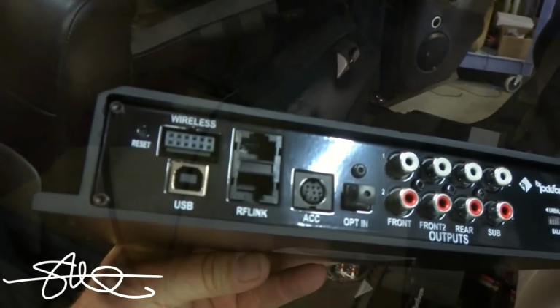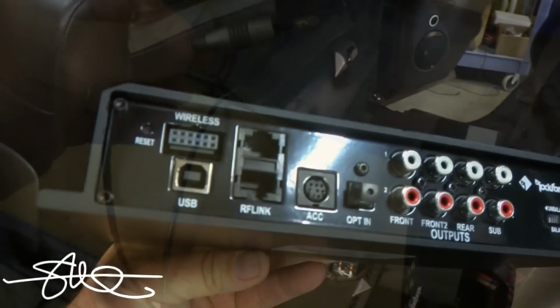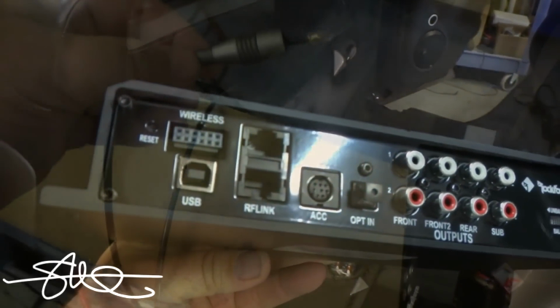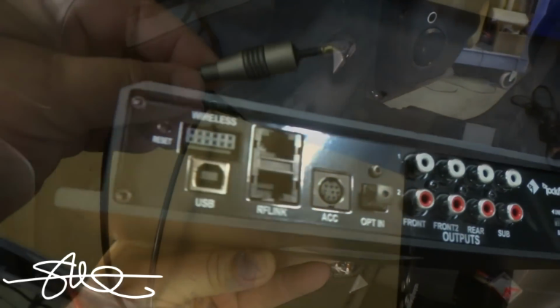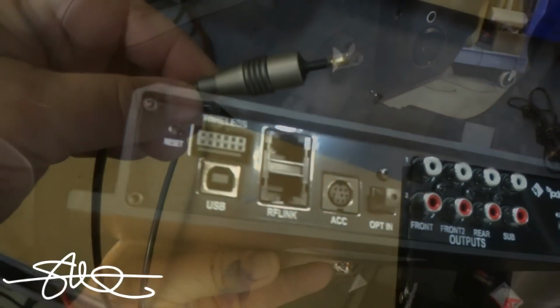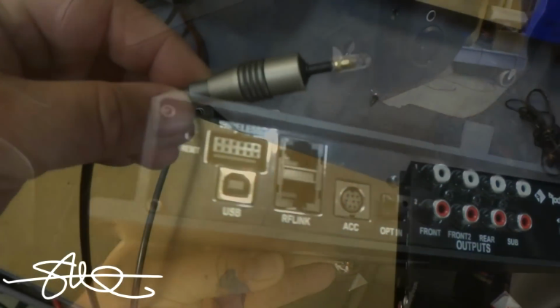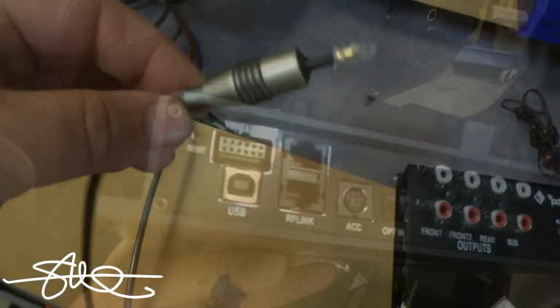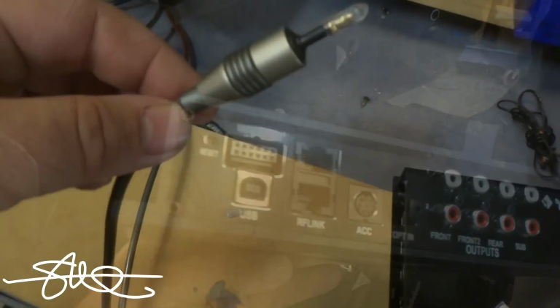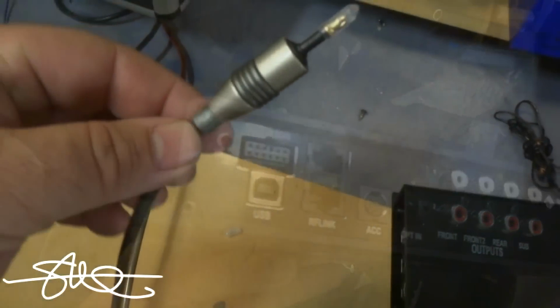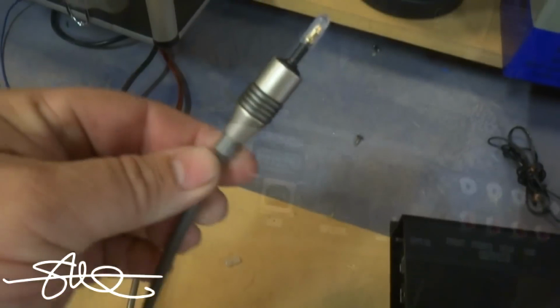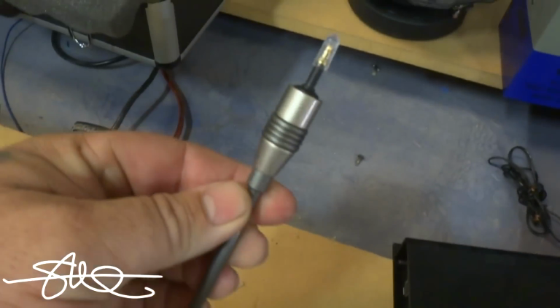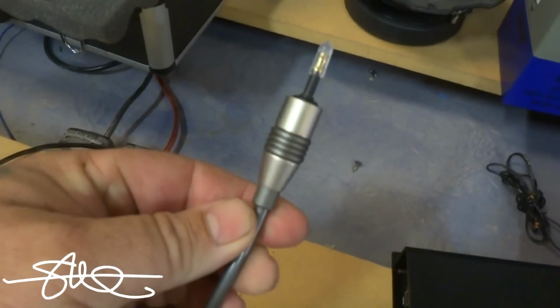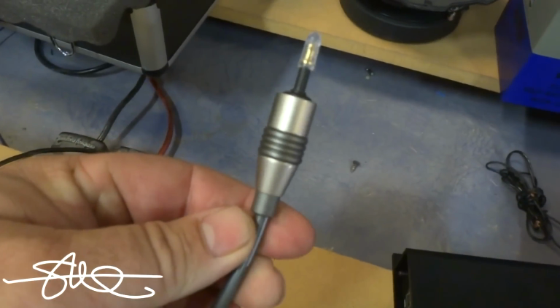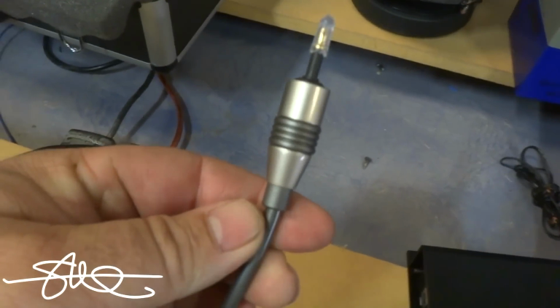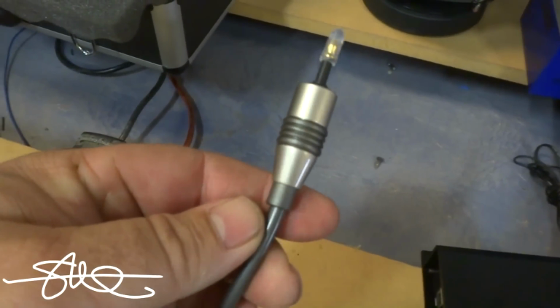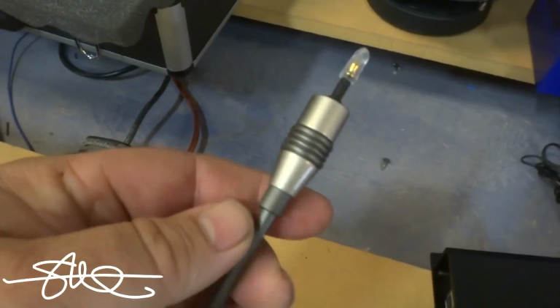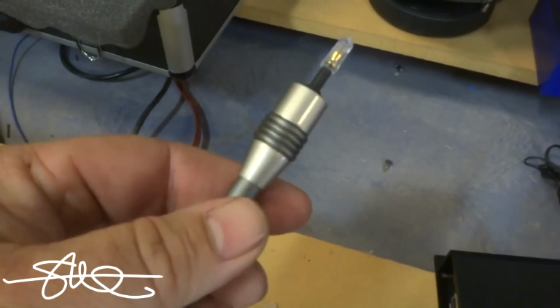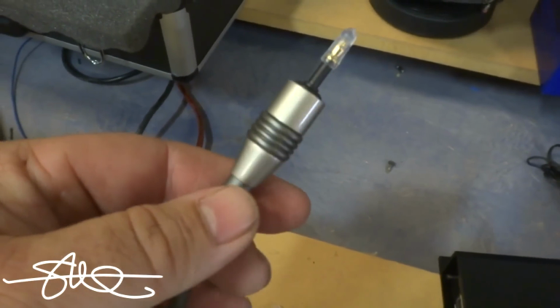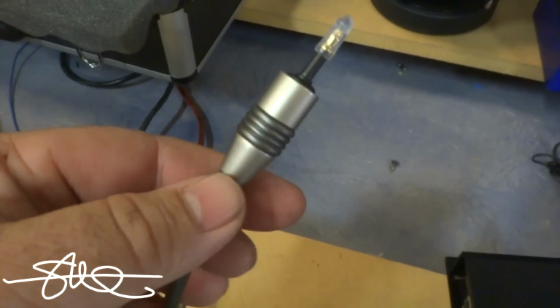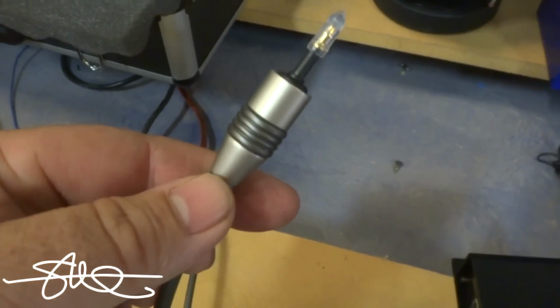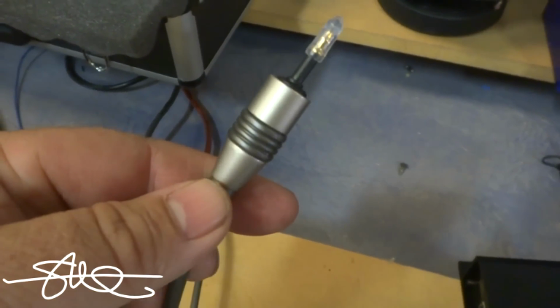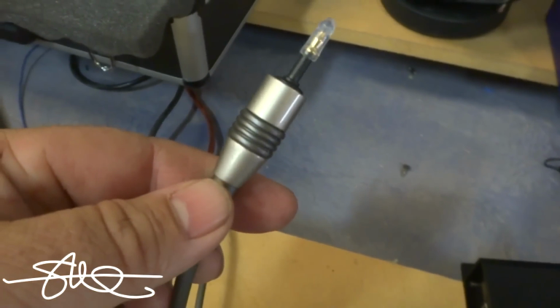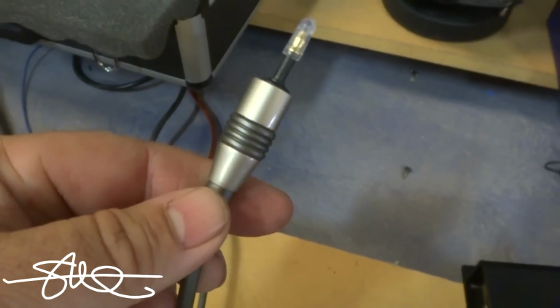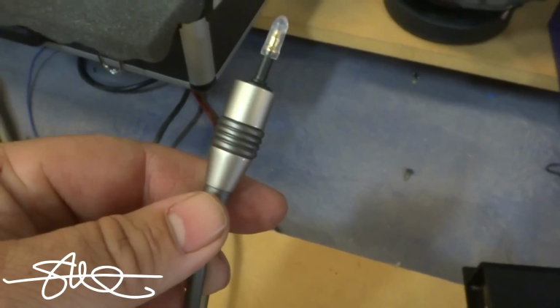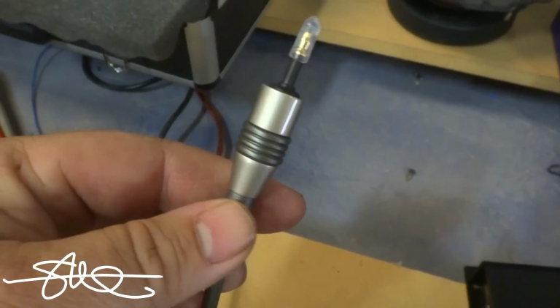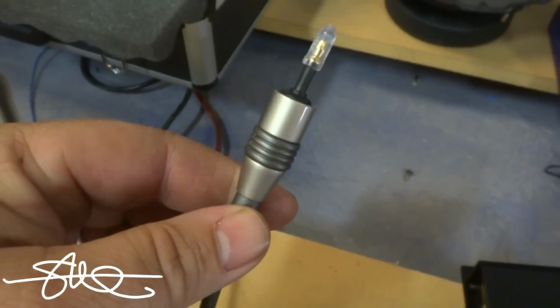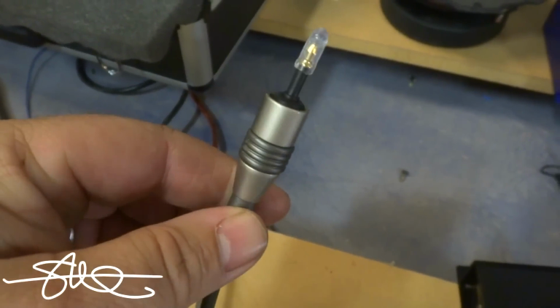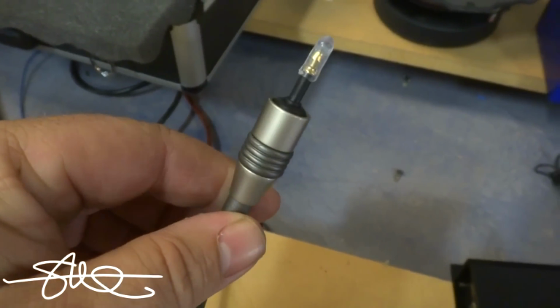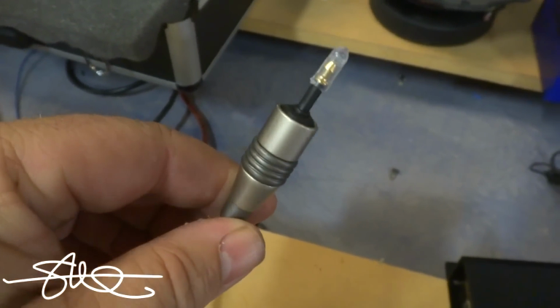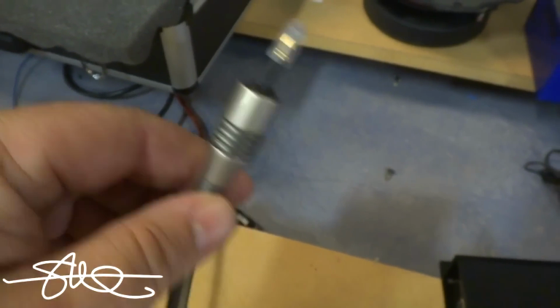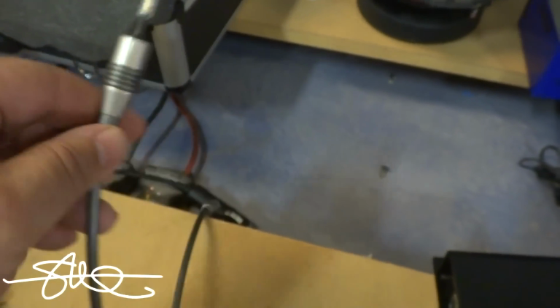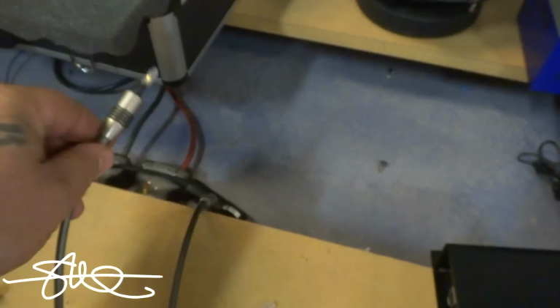Basically what I'm planning is I got this mini toslink cable that plugs into the back of the Mac mini.